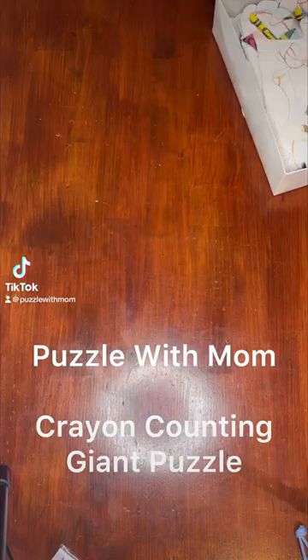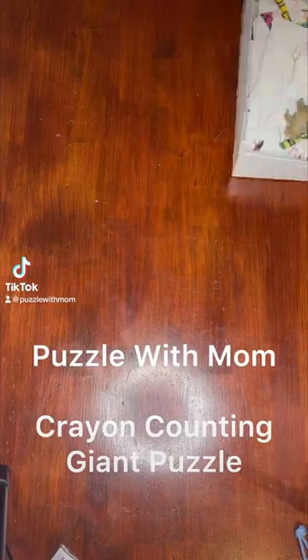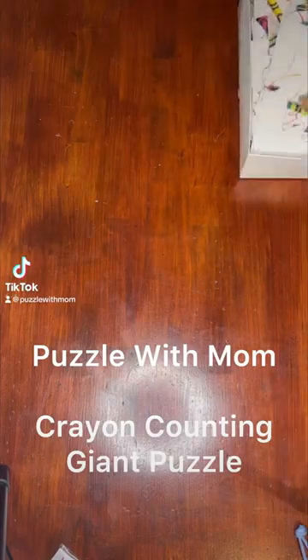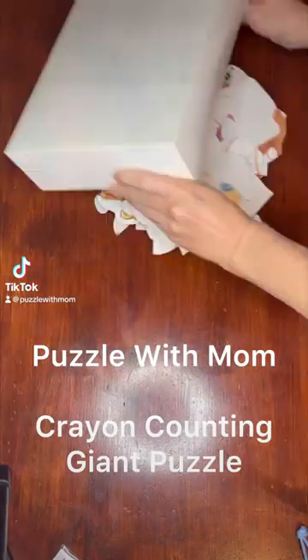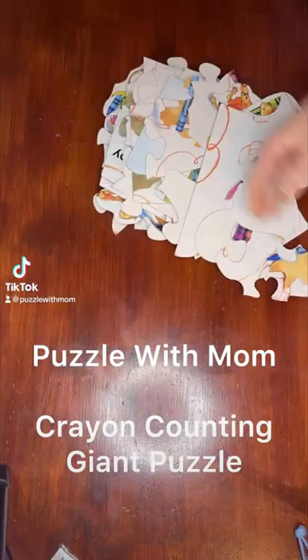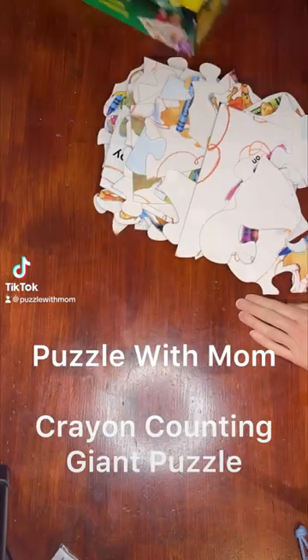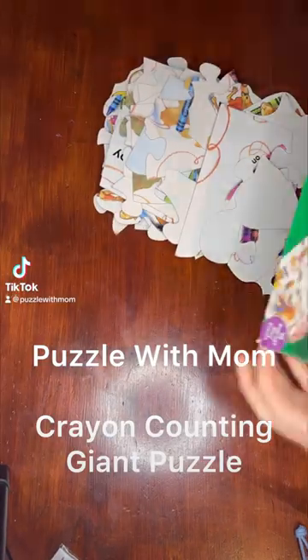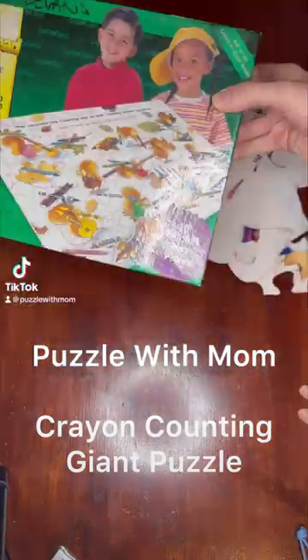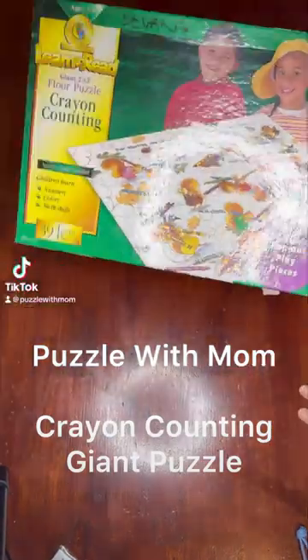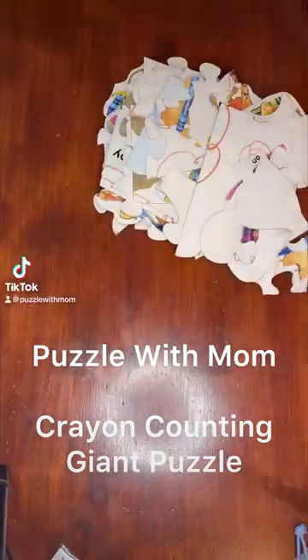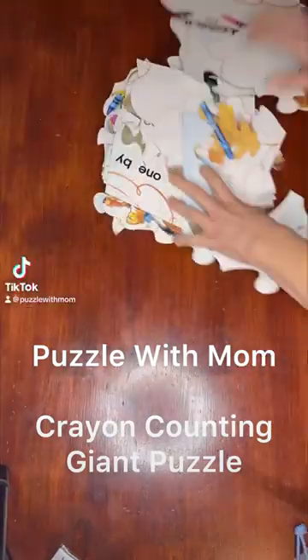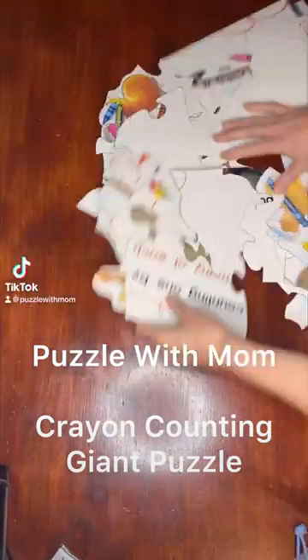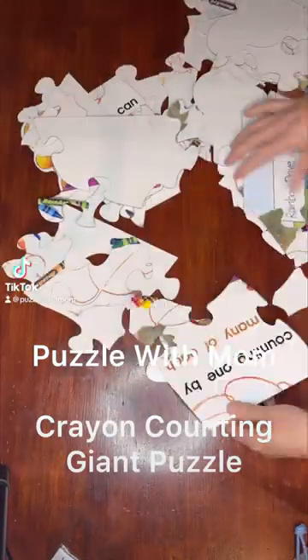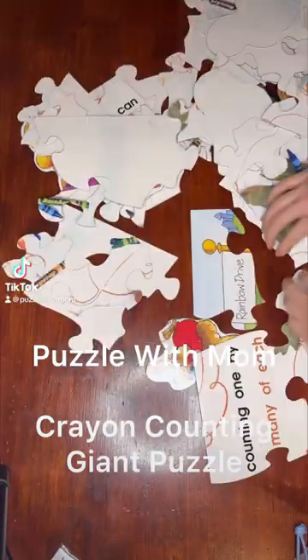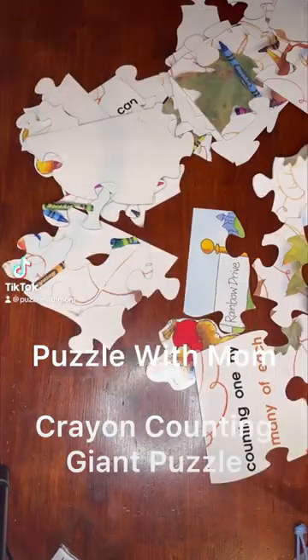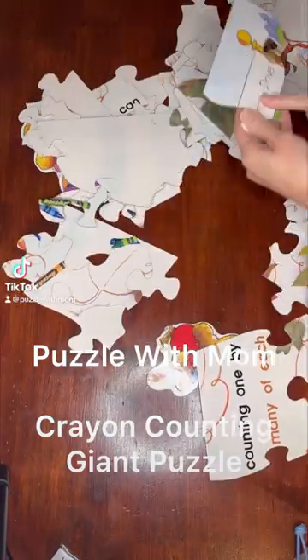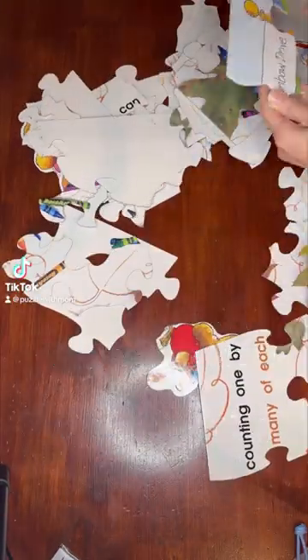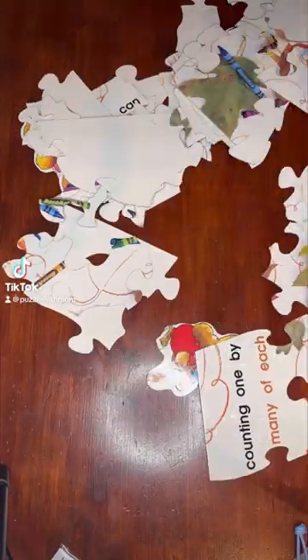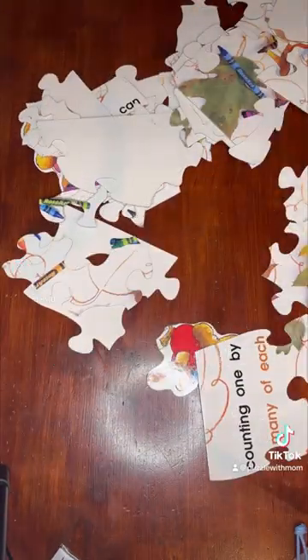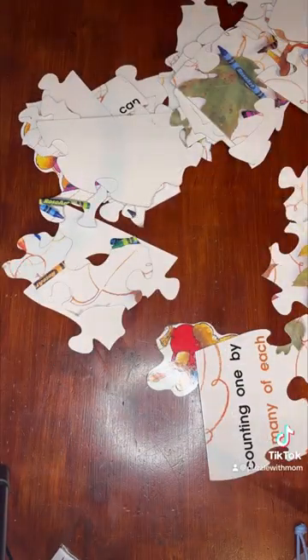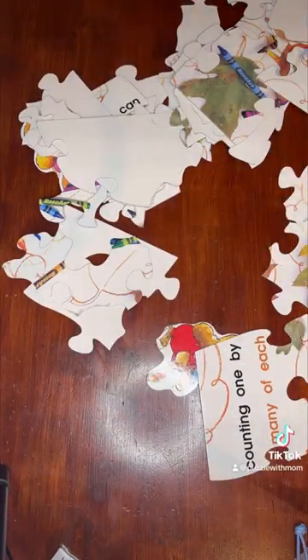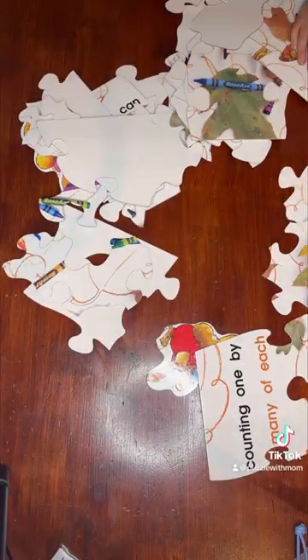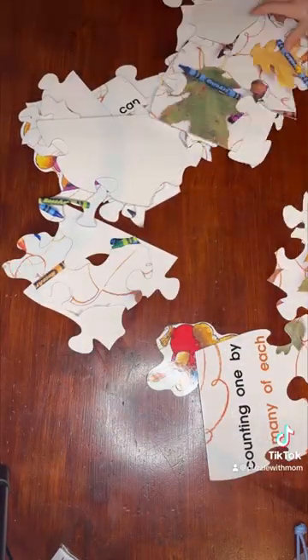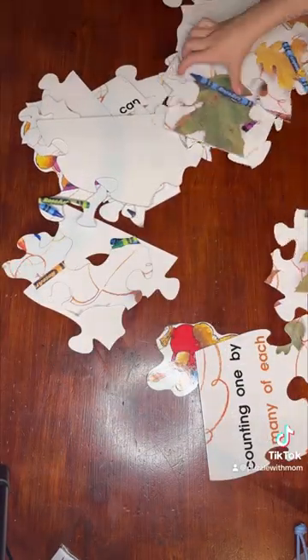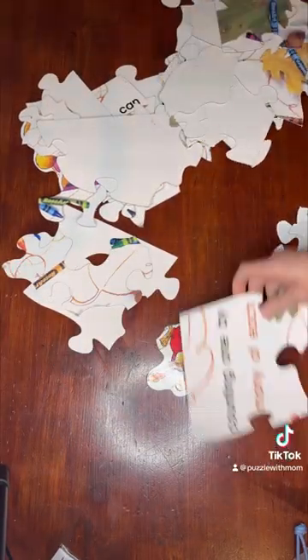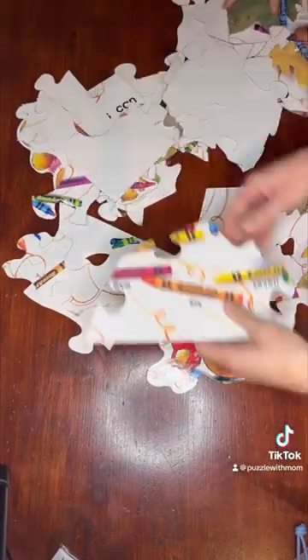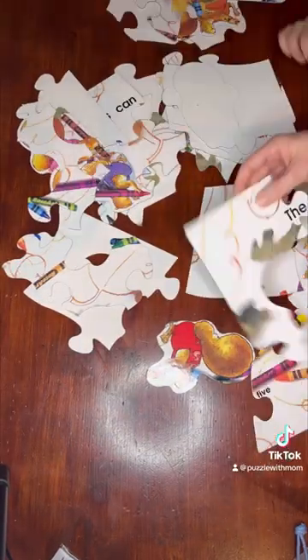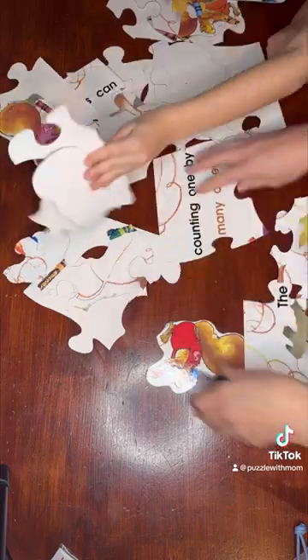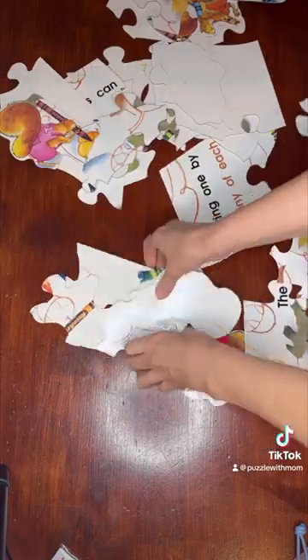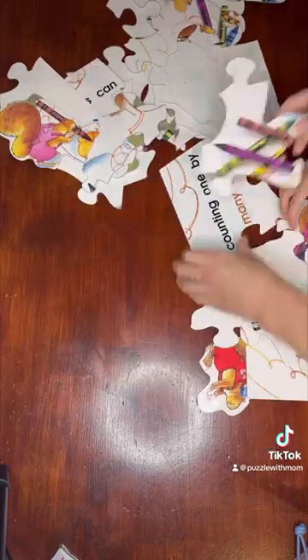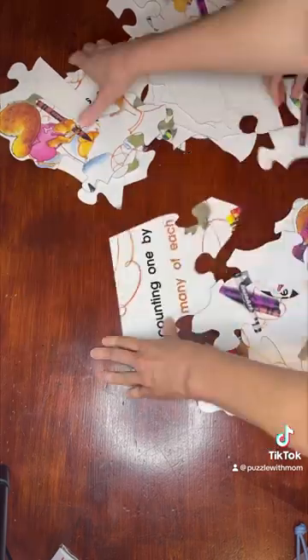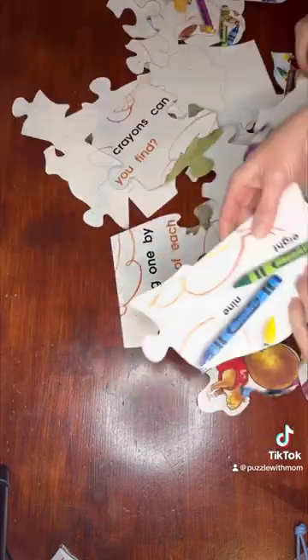Welcome to Puzzle with Mom. This week we did a really fun puzzle, didn't we? Yep. What was it?